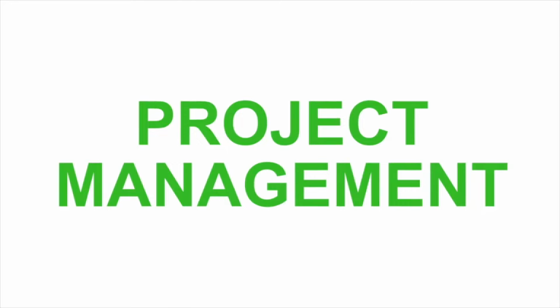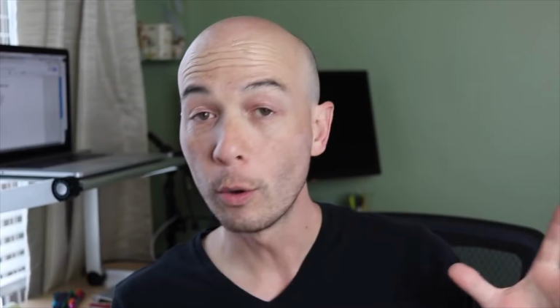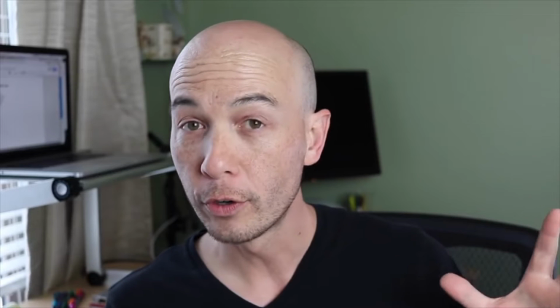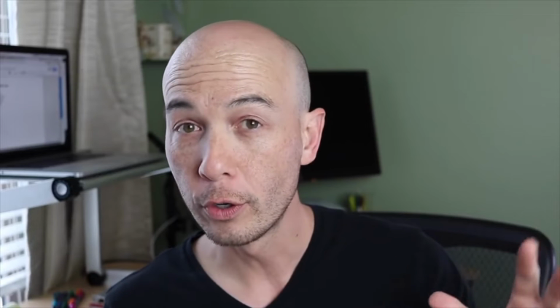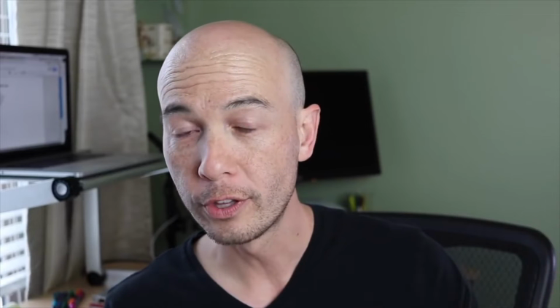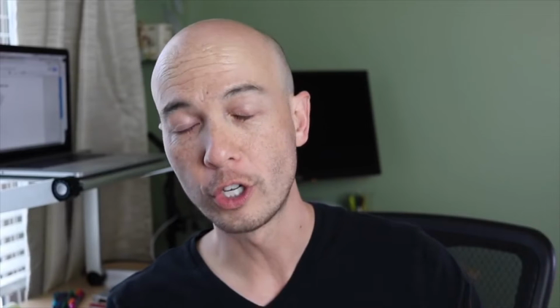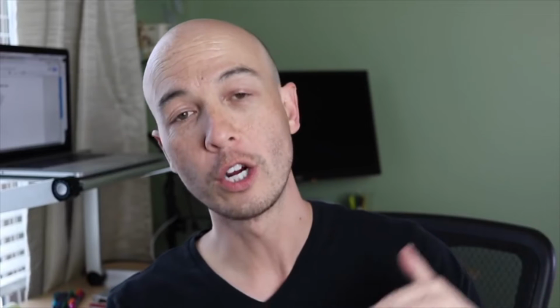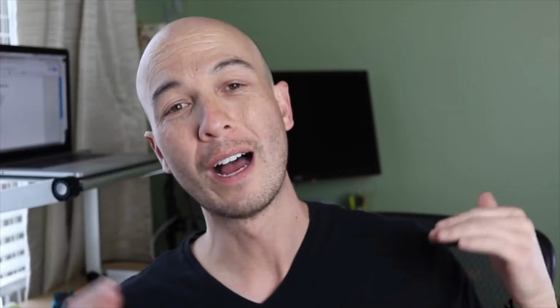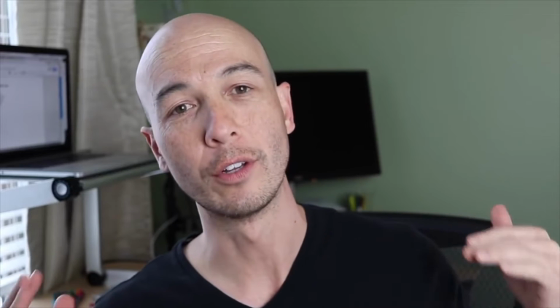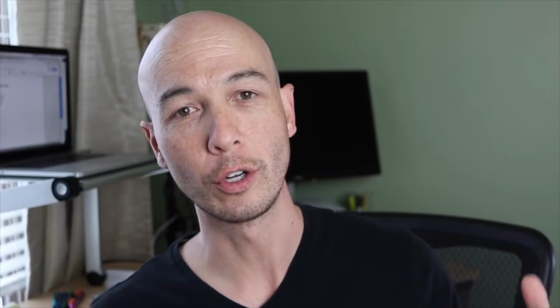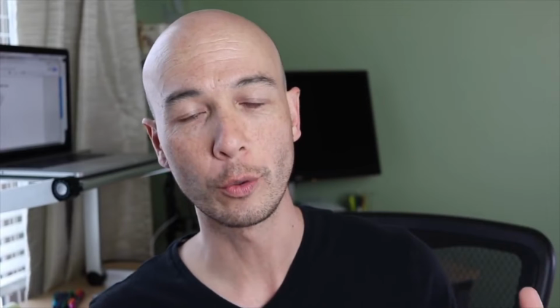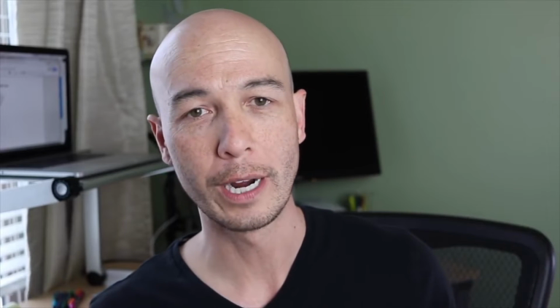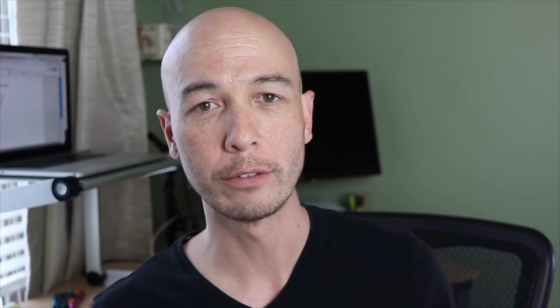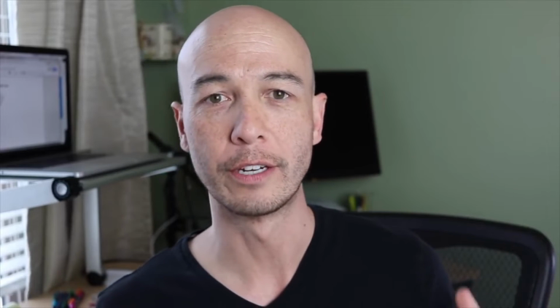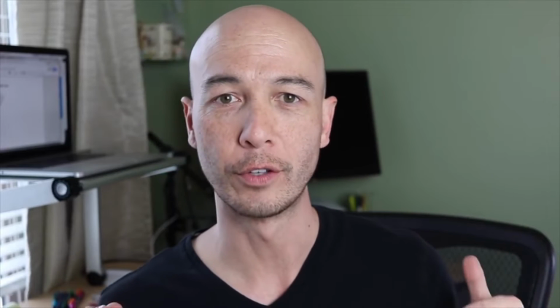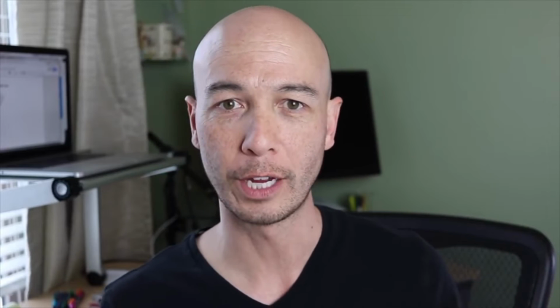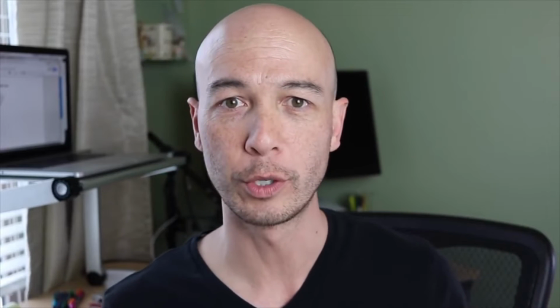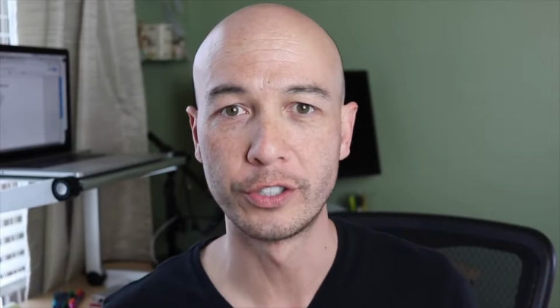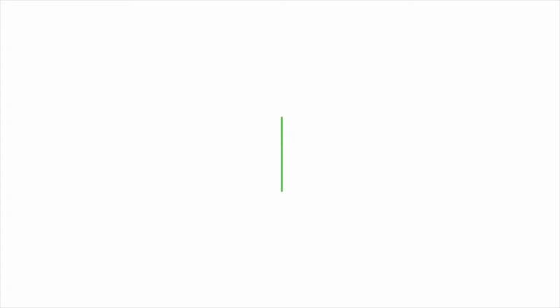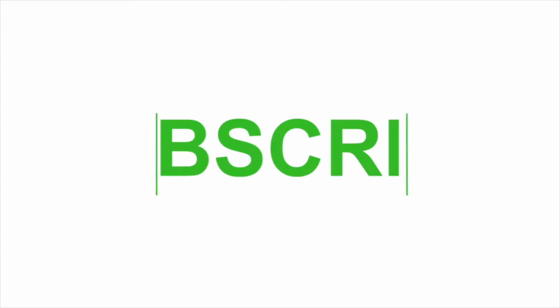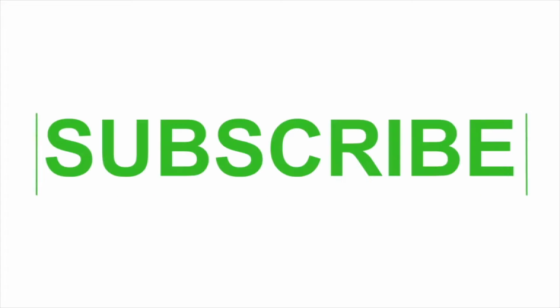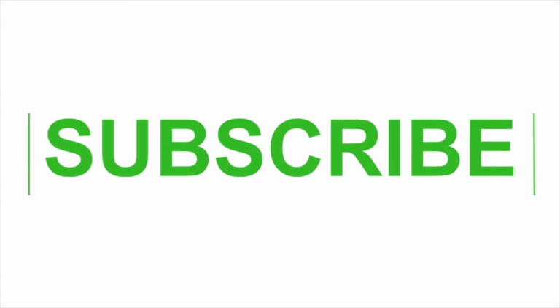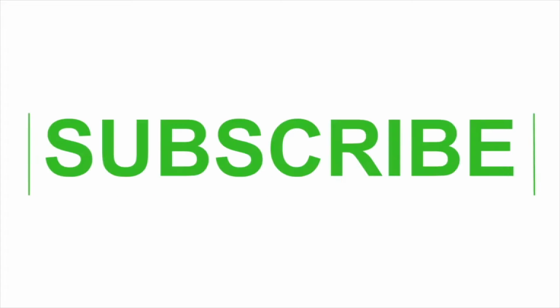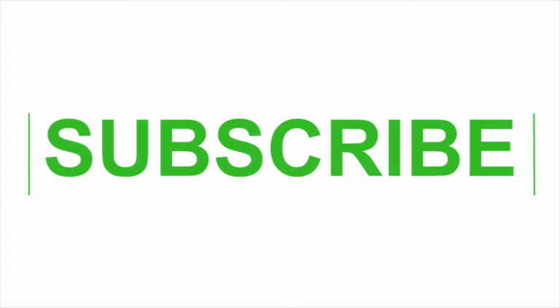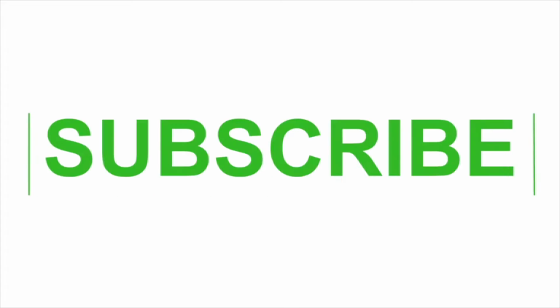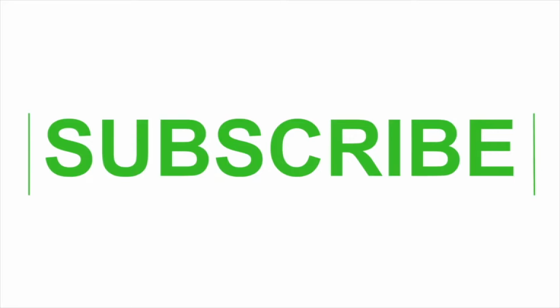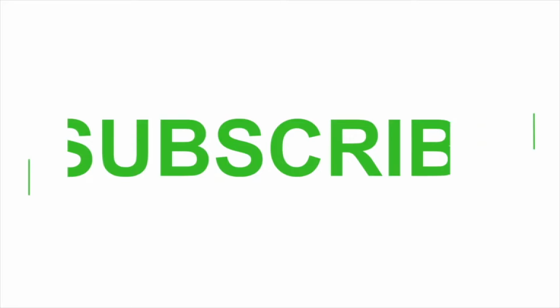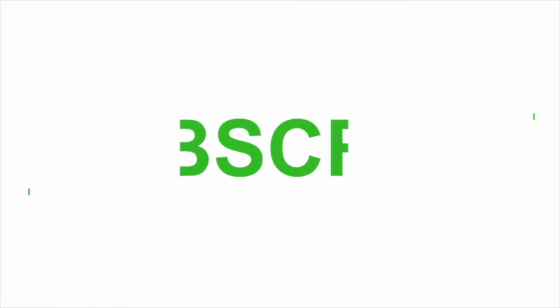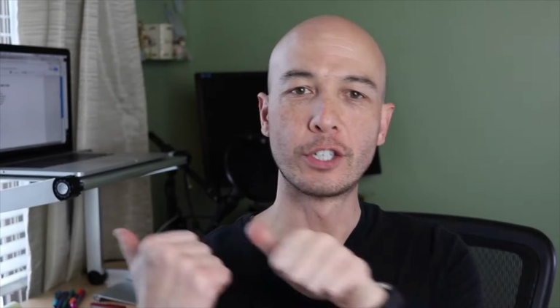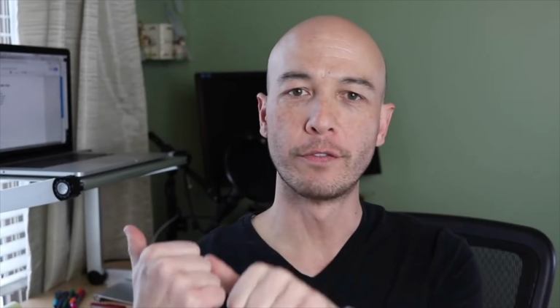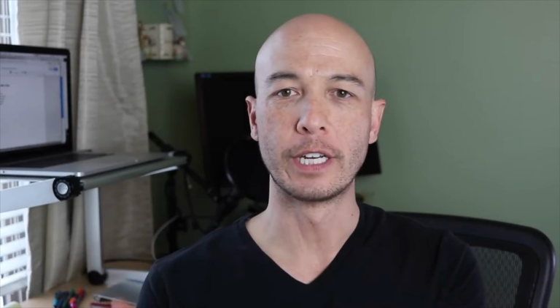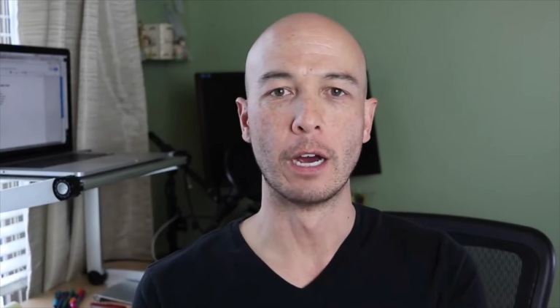So if you're new to the channel, have a look around. And if you like what you see, please subscribe. Let's get to the video.